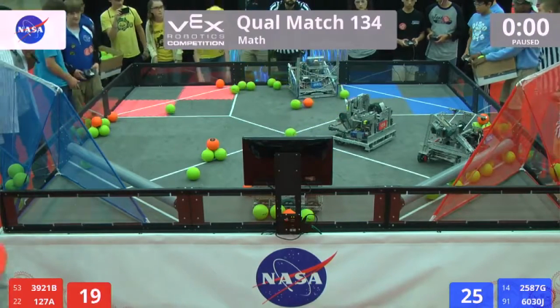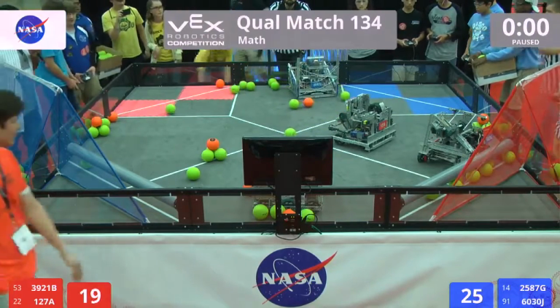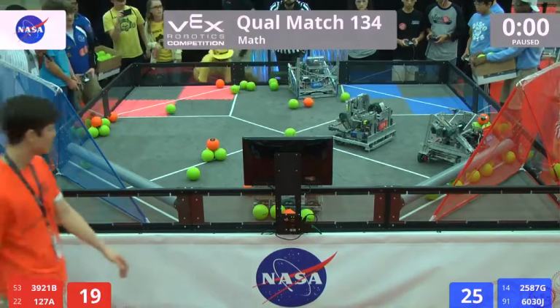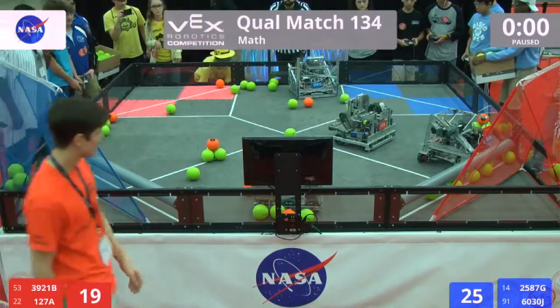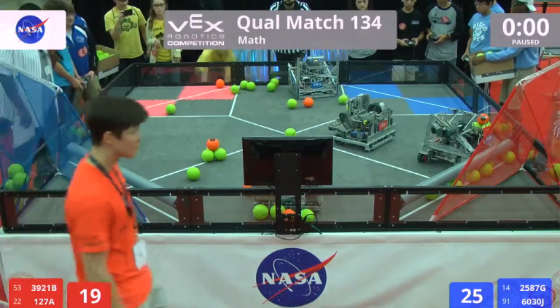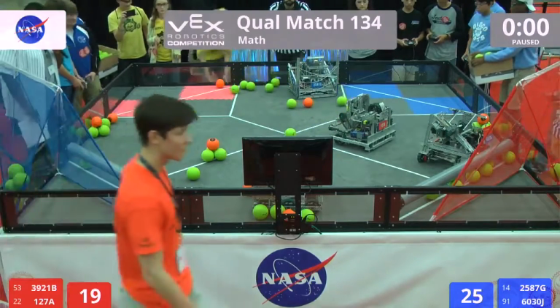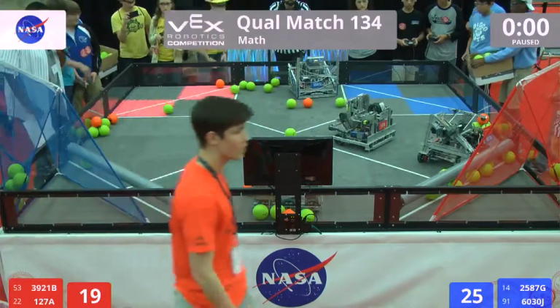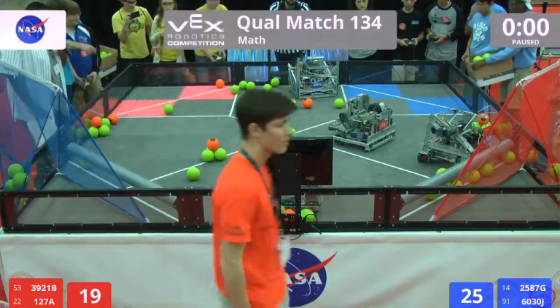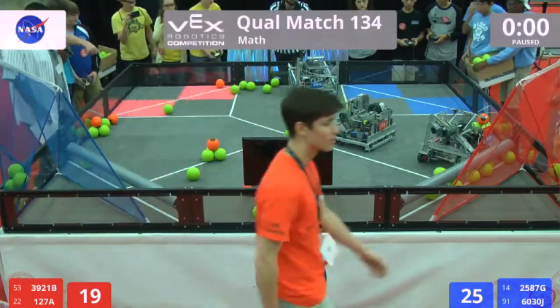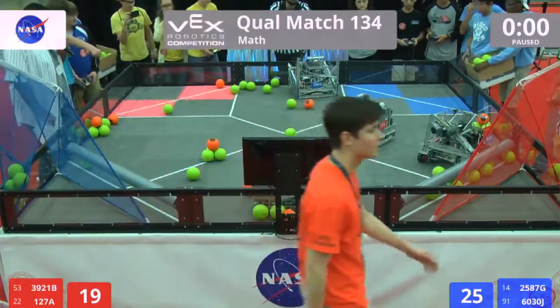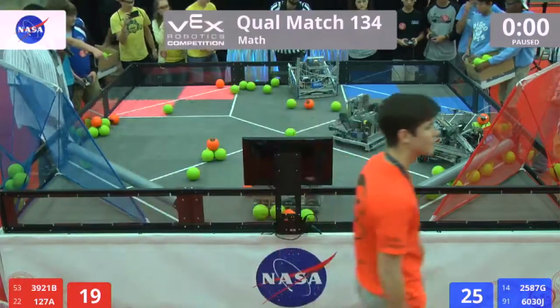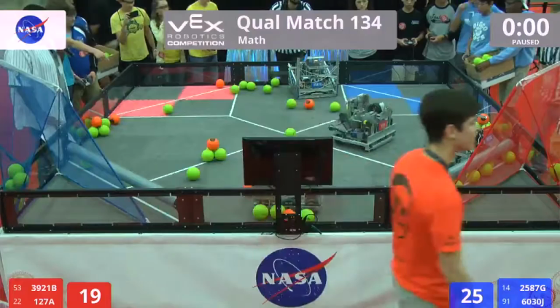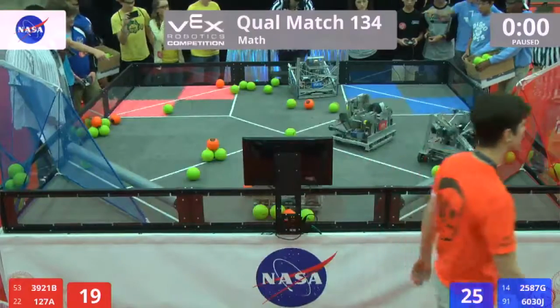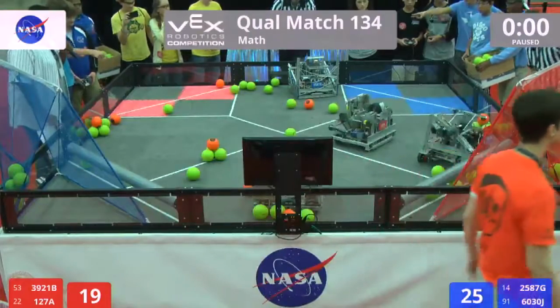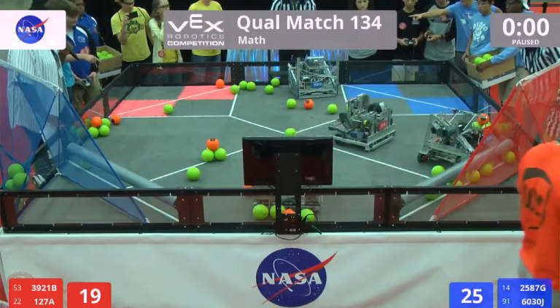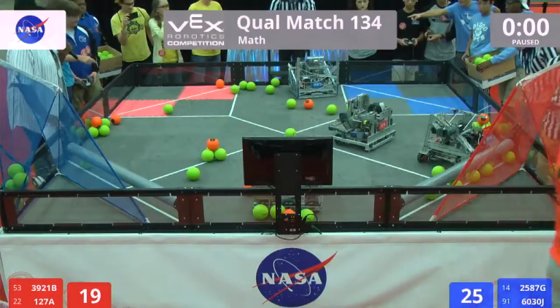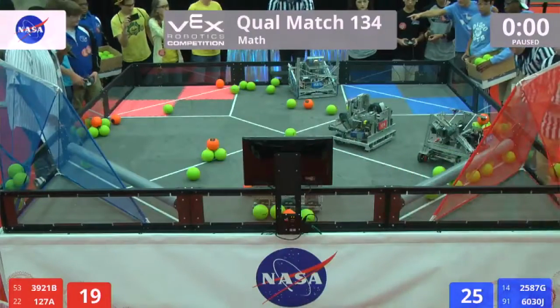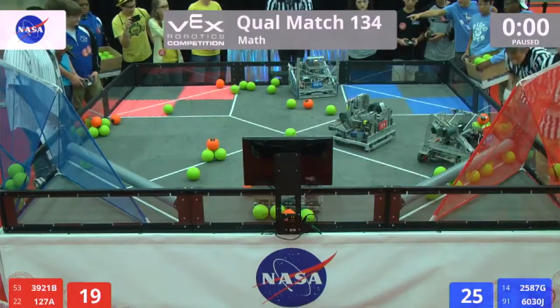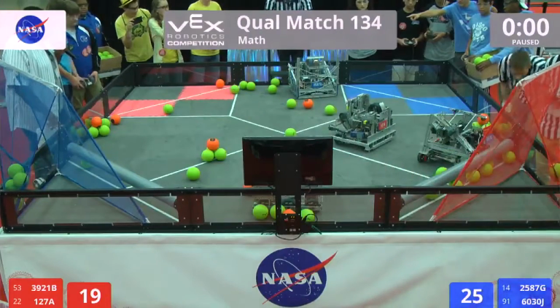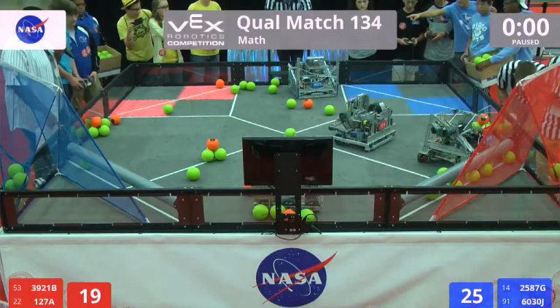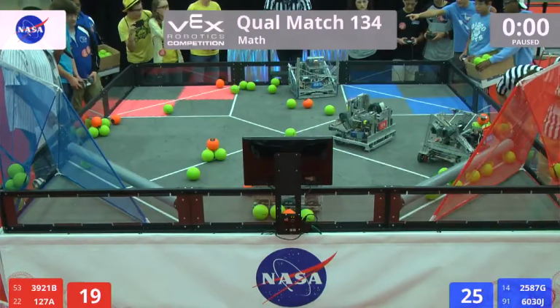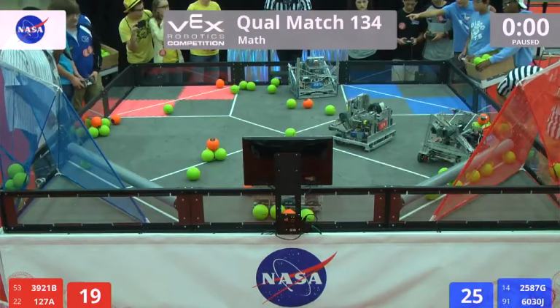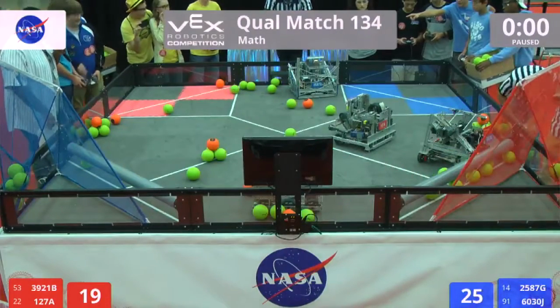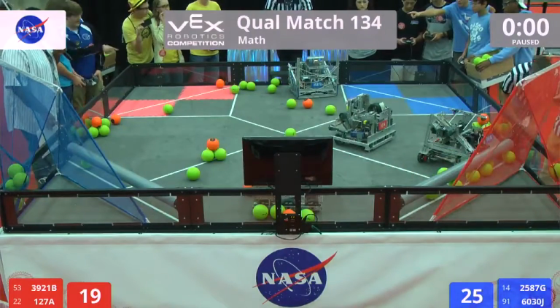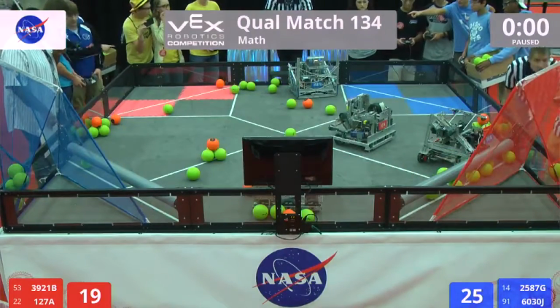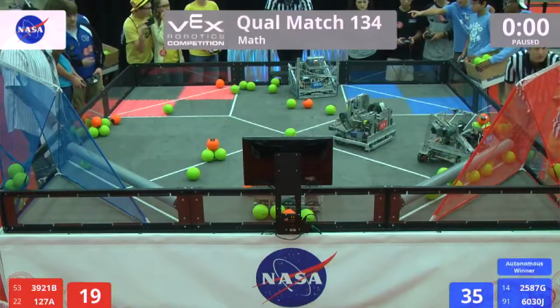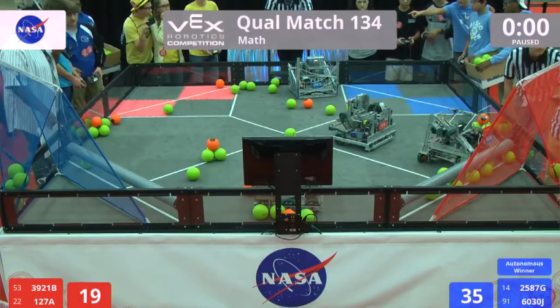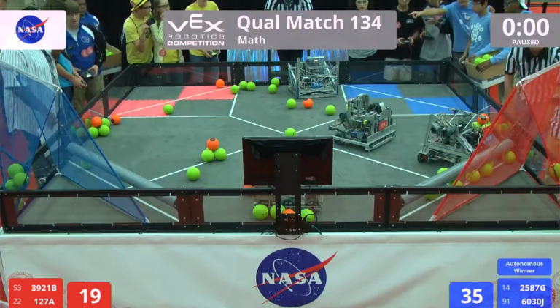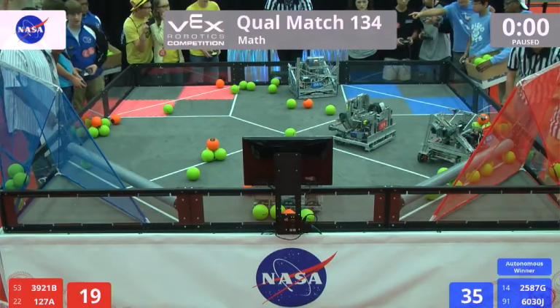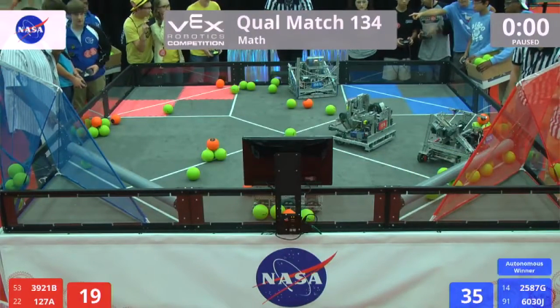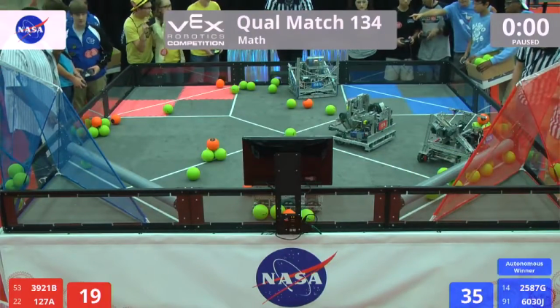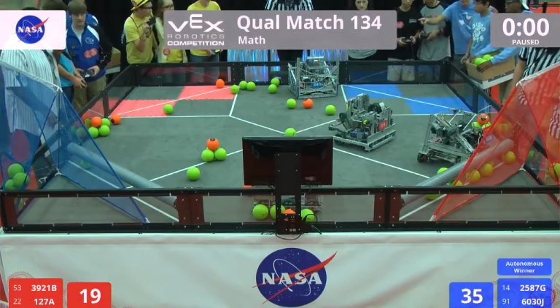Blue takes the autonomous bonus. Driver control begins in three, two, one, go.